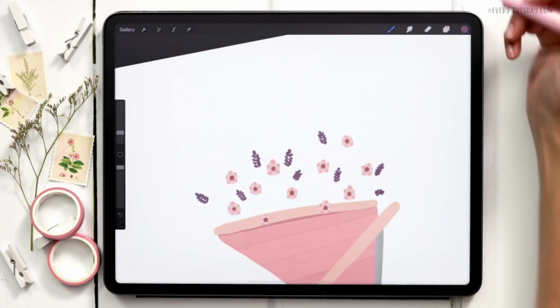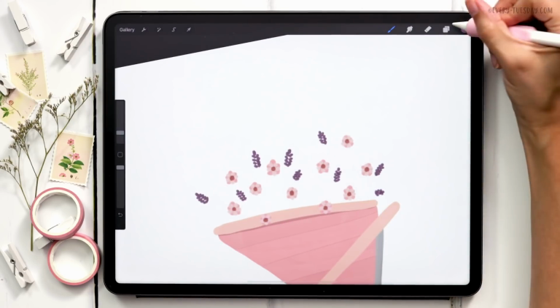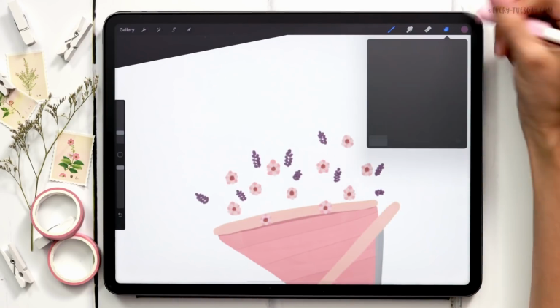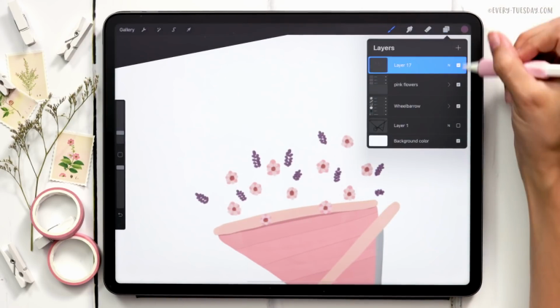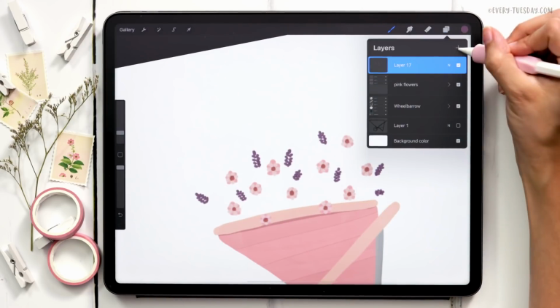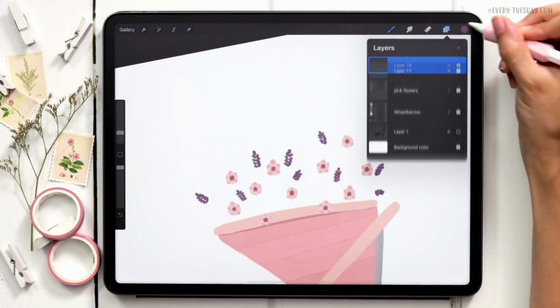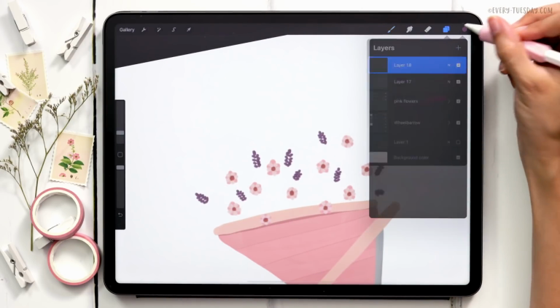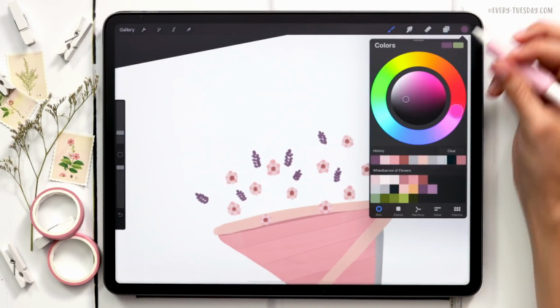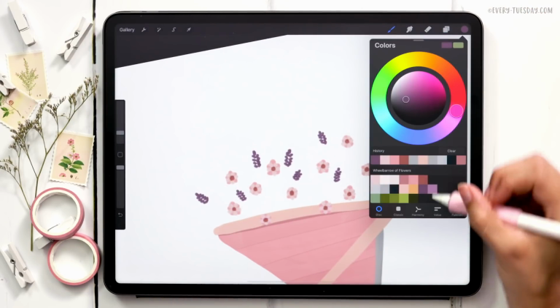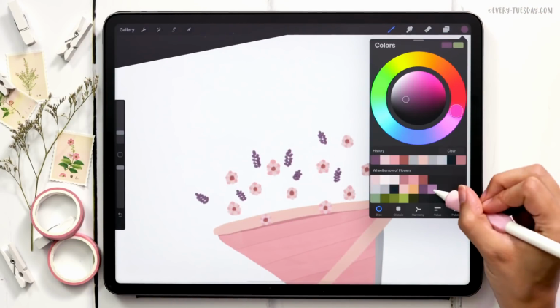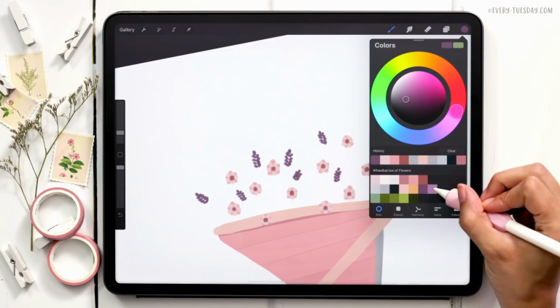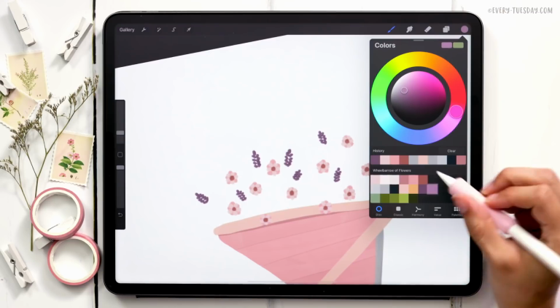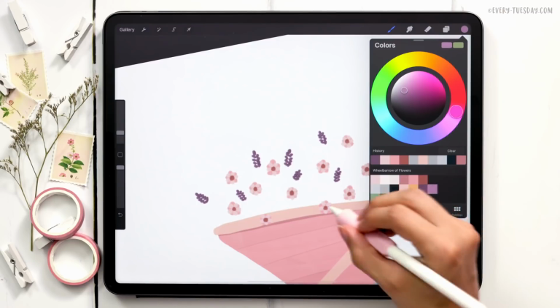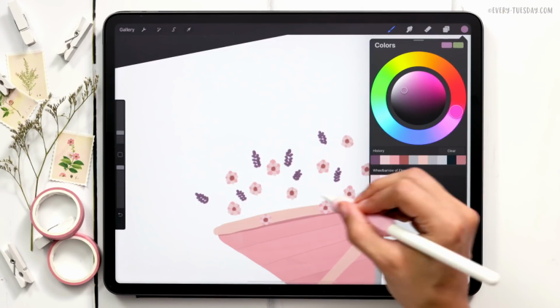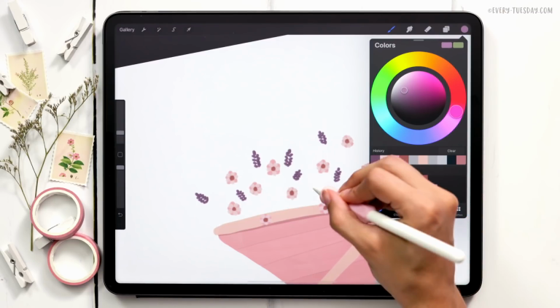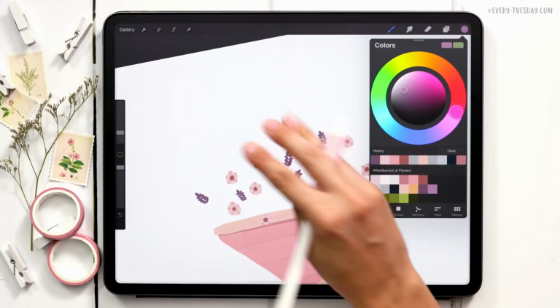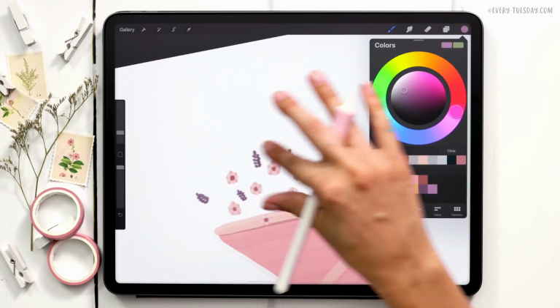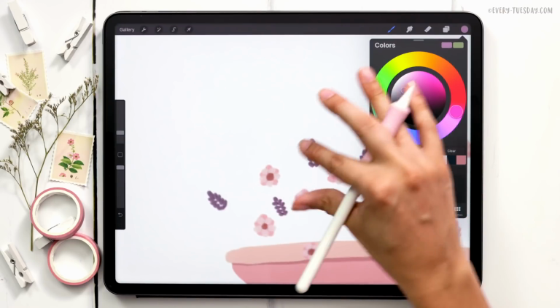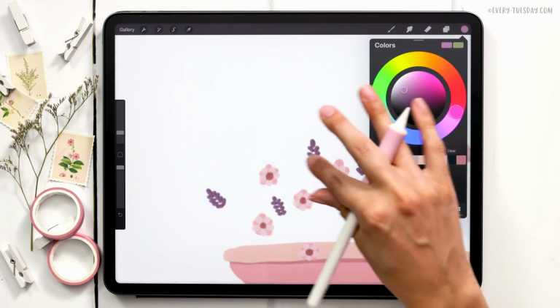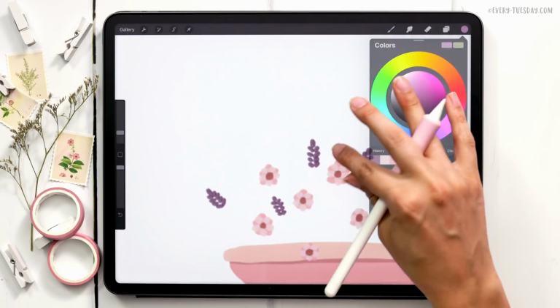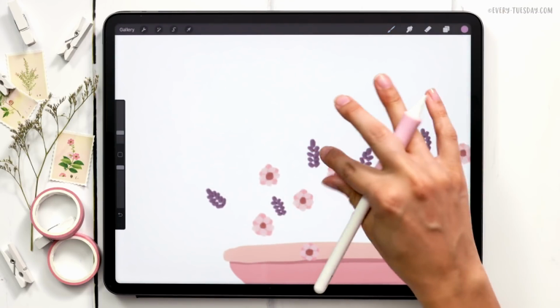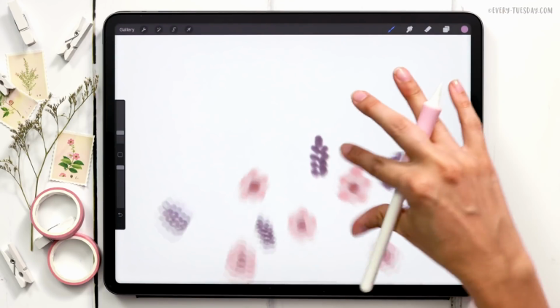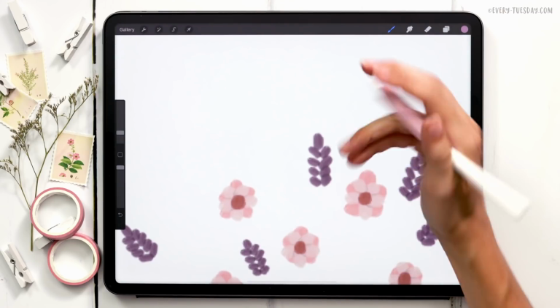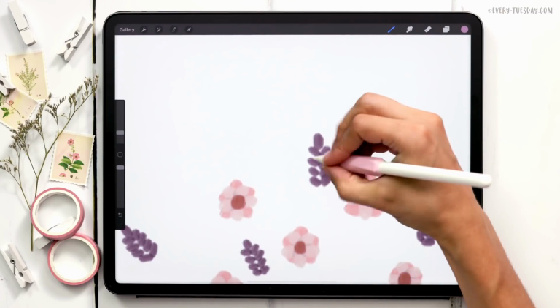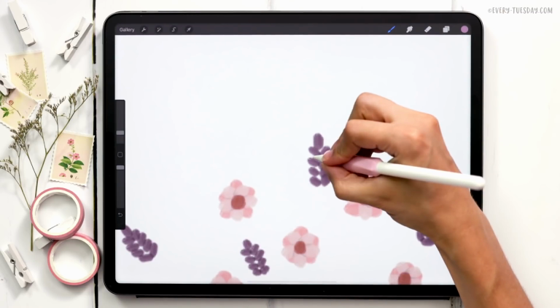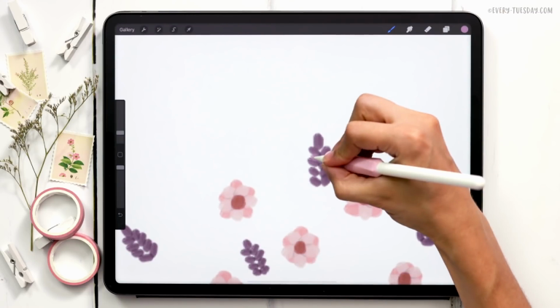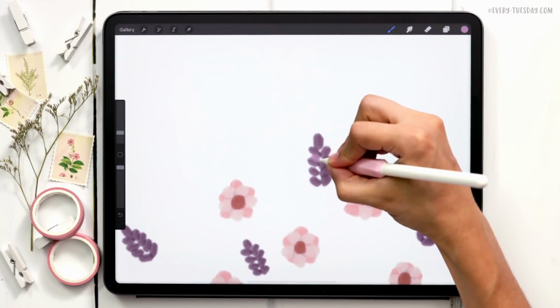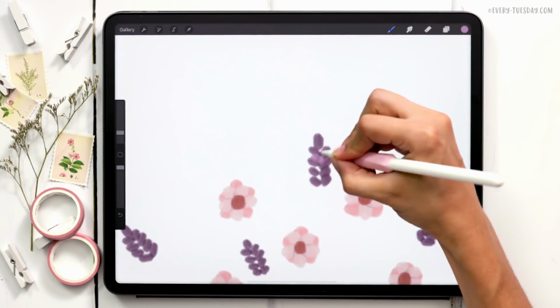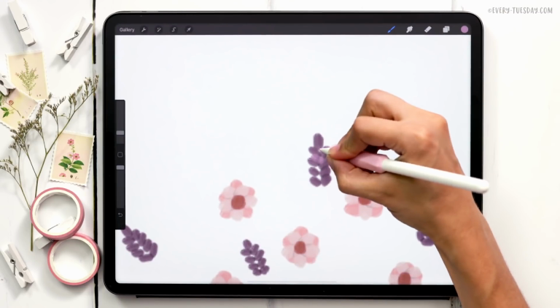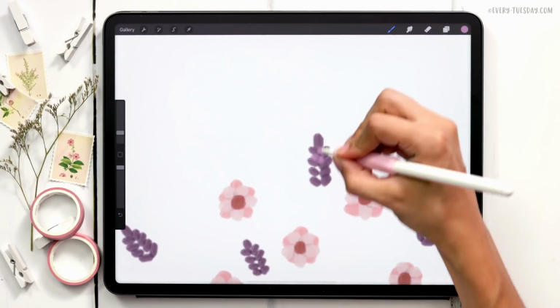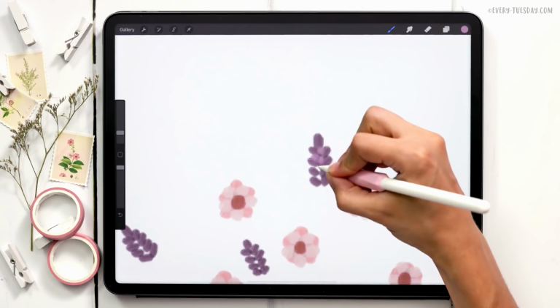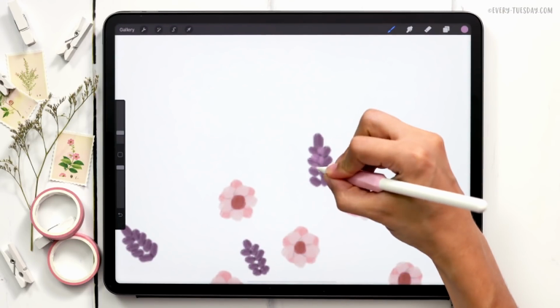I'll create a brand new layer, grab the lighter purple, and just add in some light purple in the gaps.